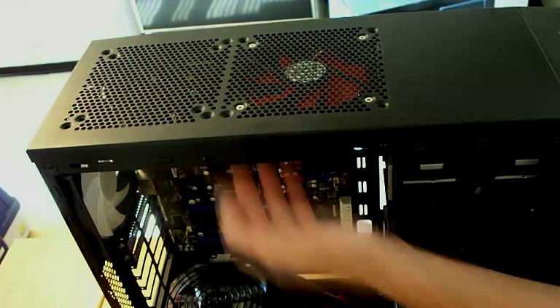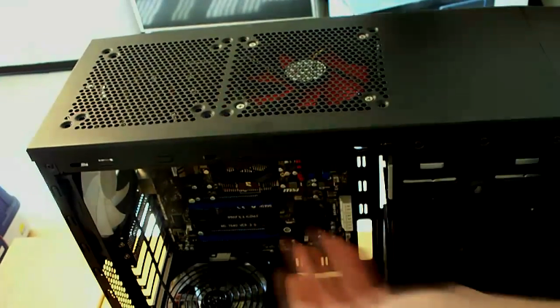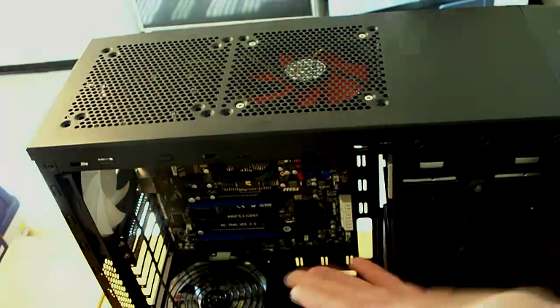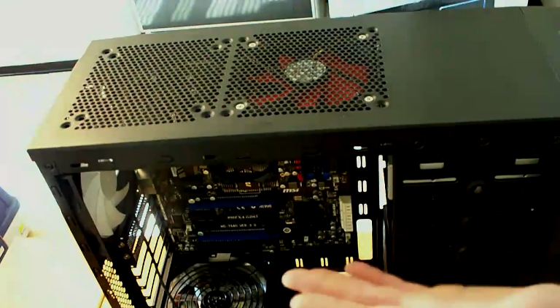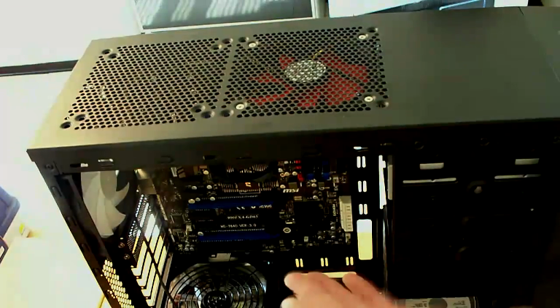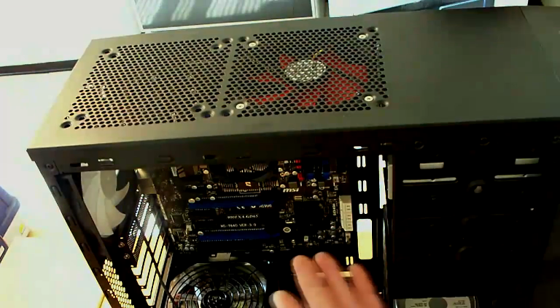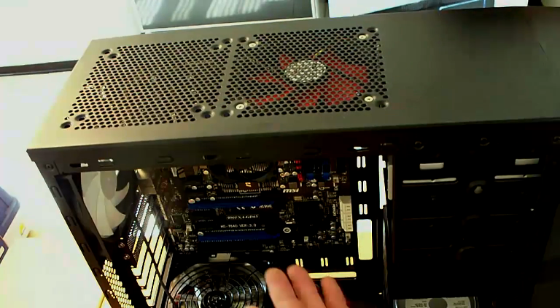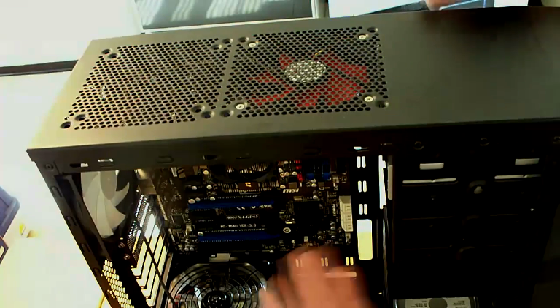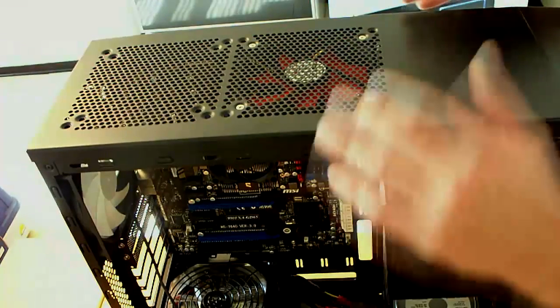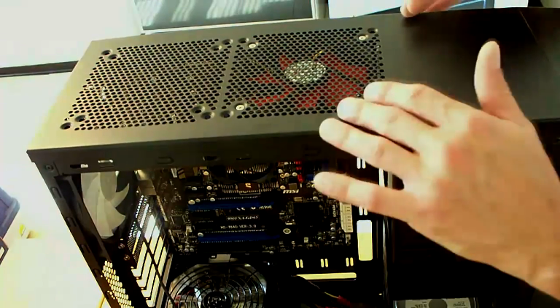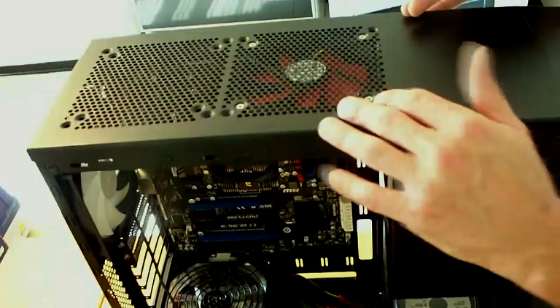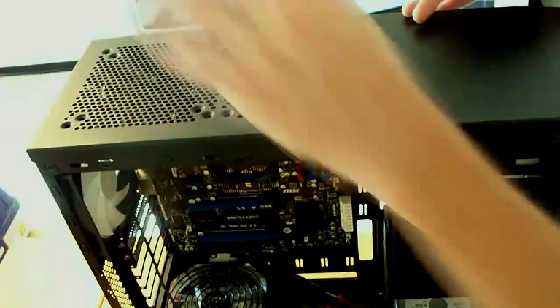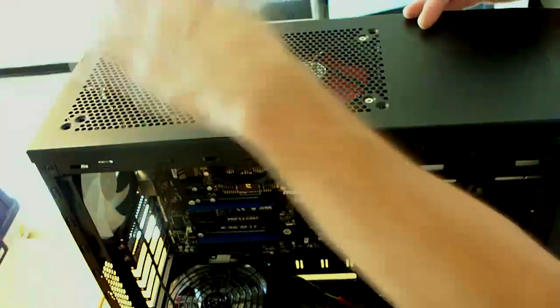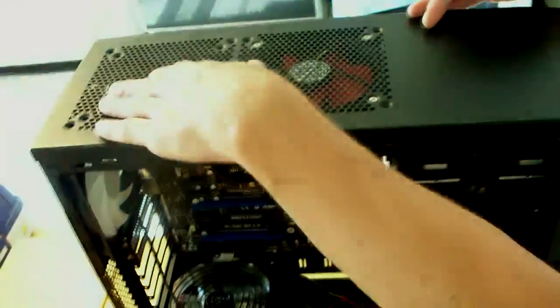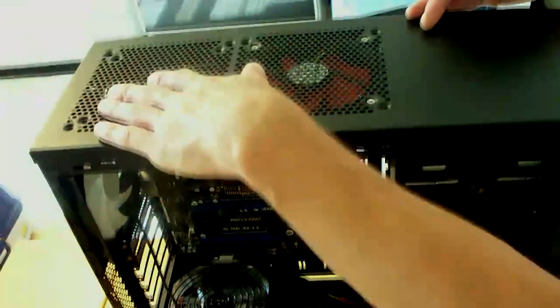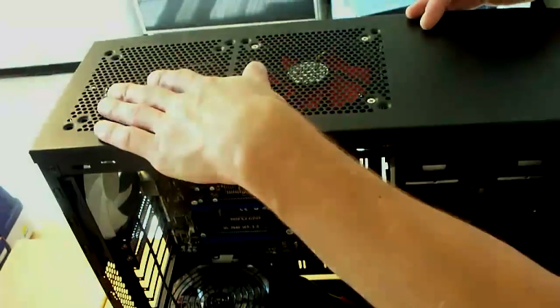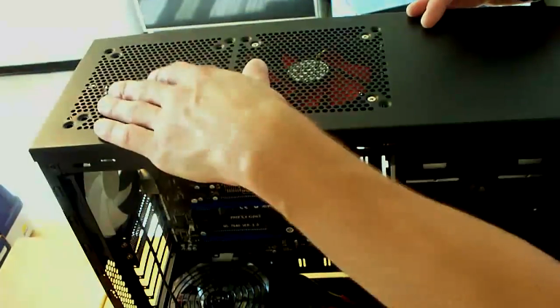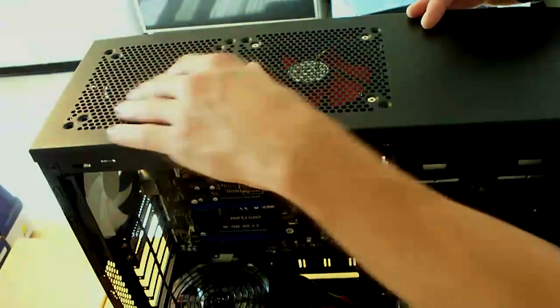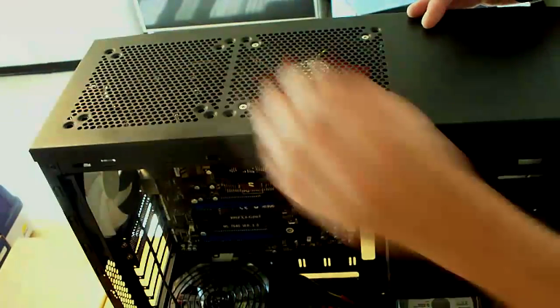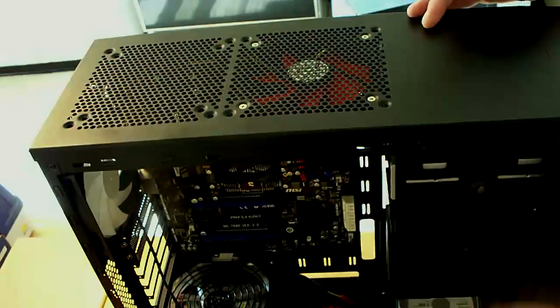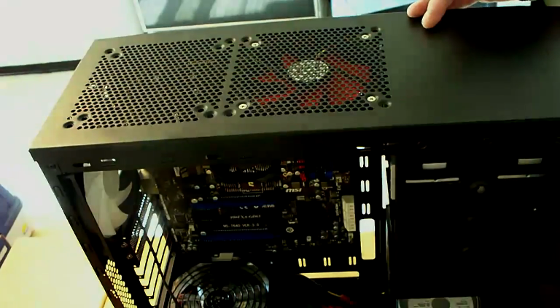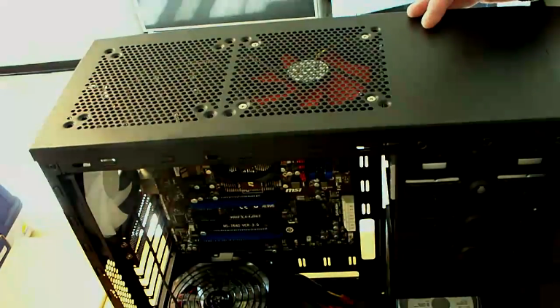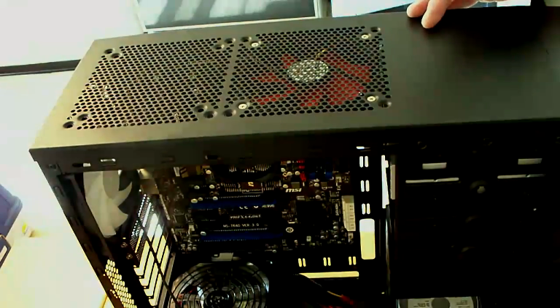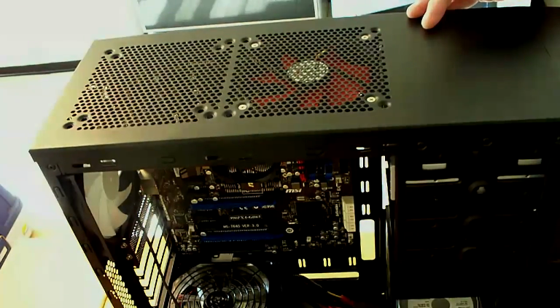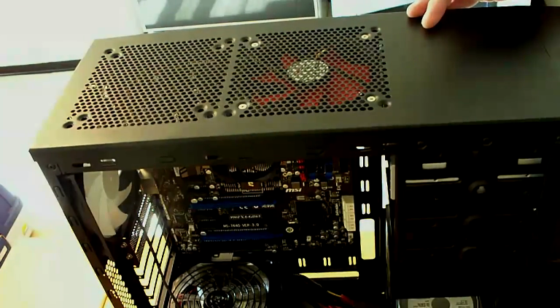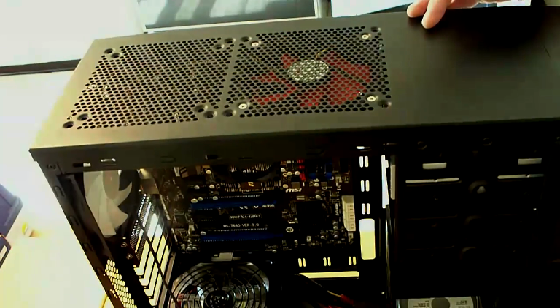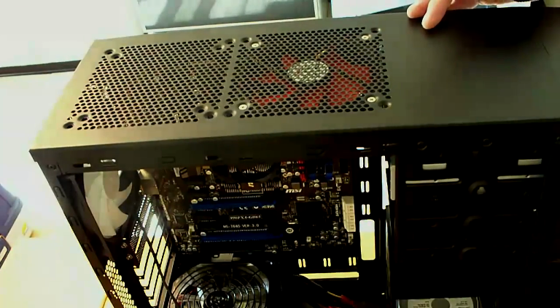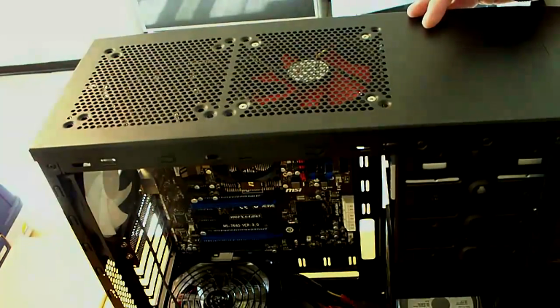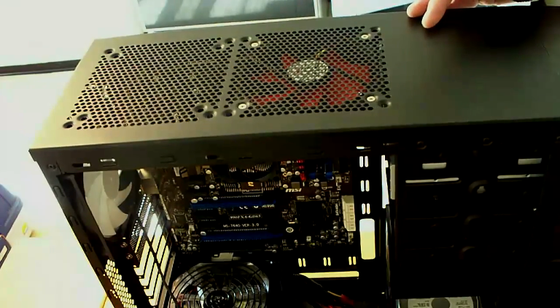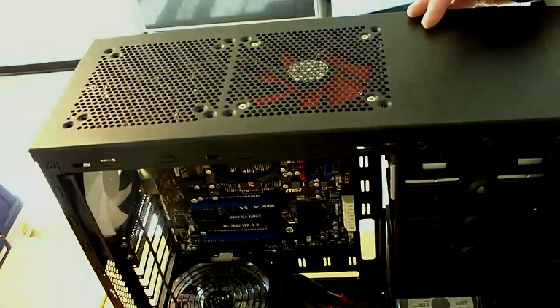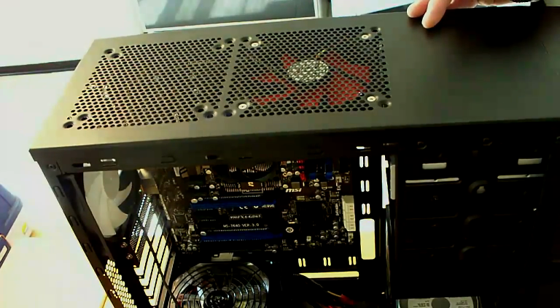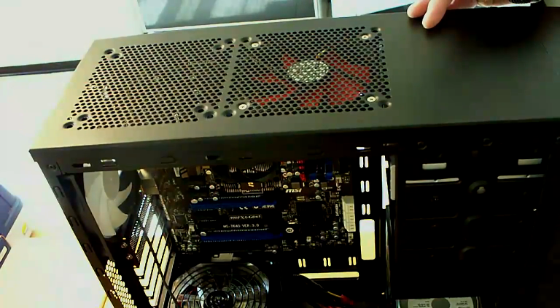So that's how those are going to get installed. I'll install the other one, and then we'll get to the one on the front bezel.